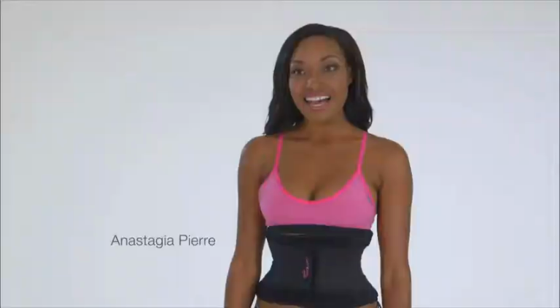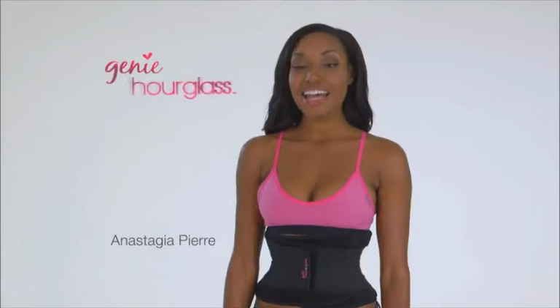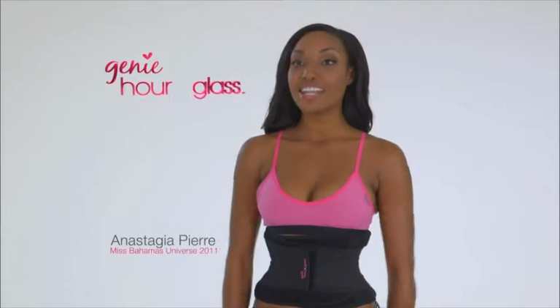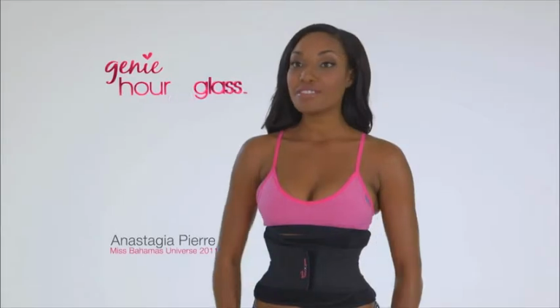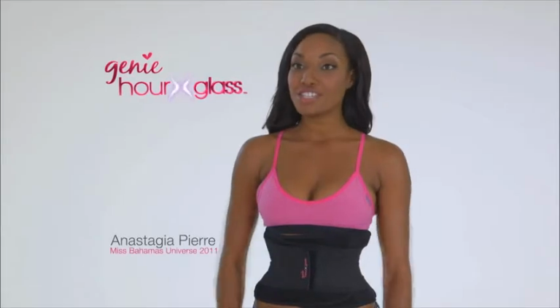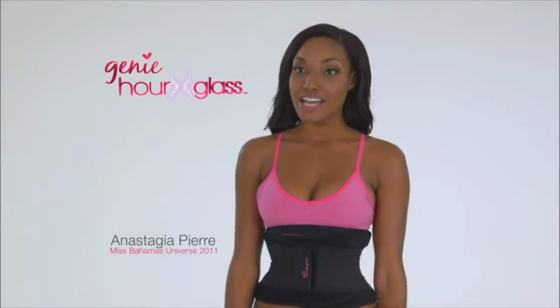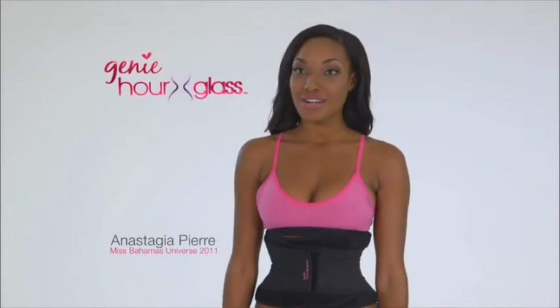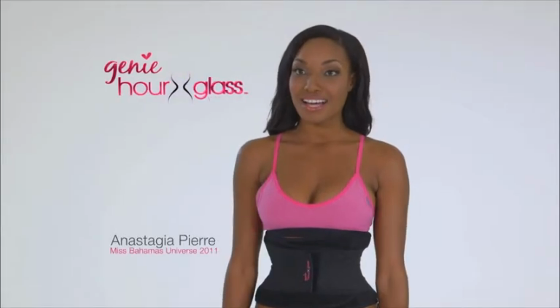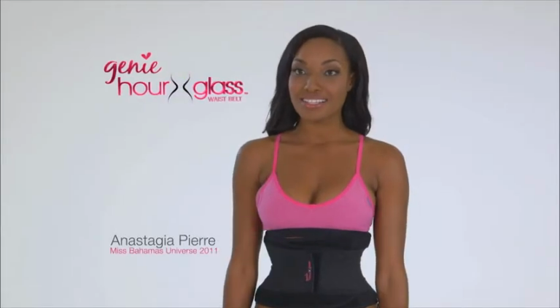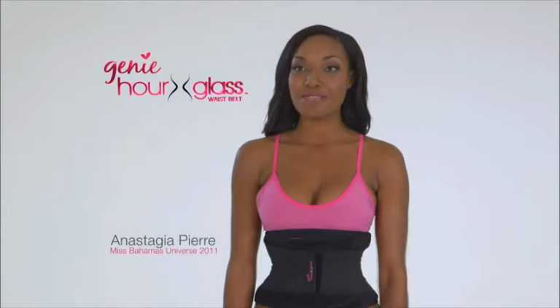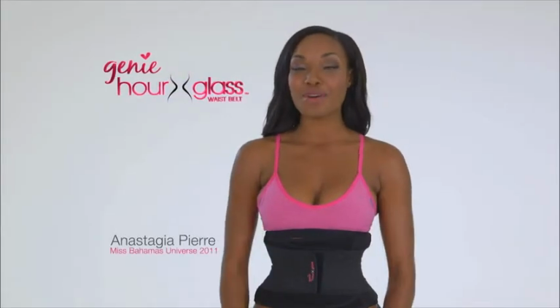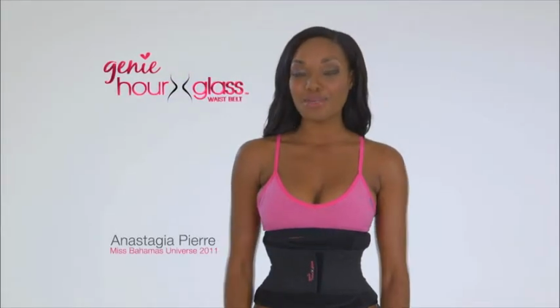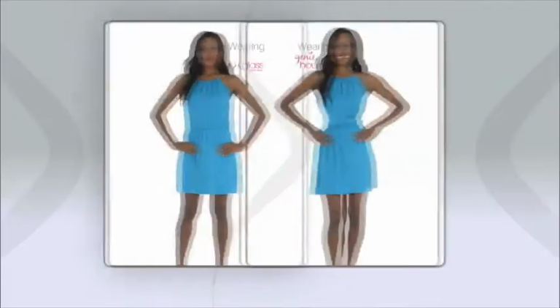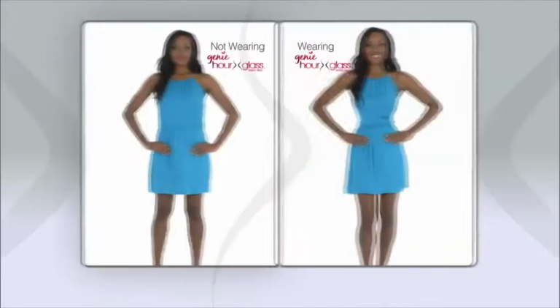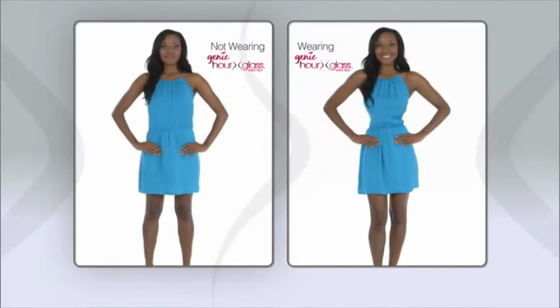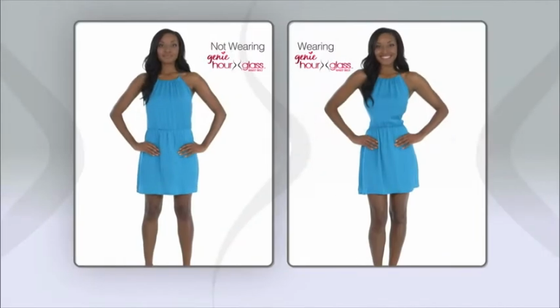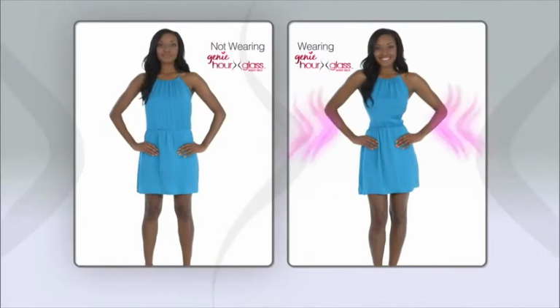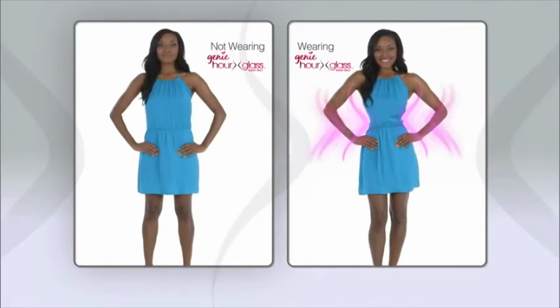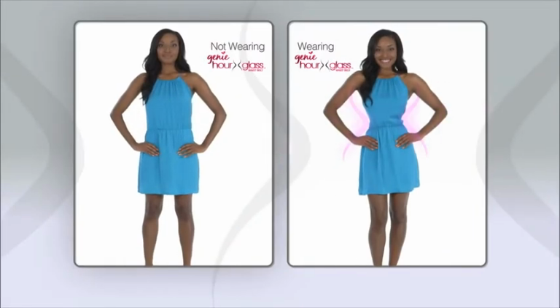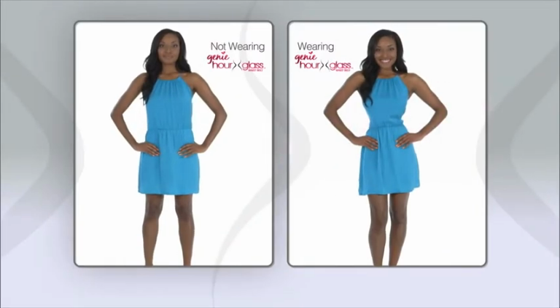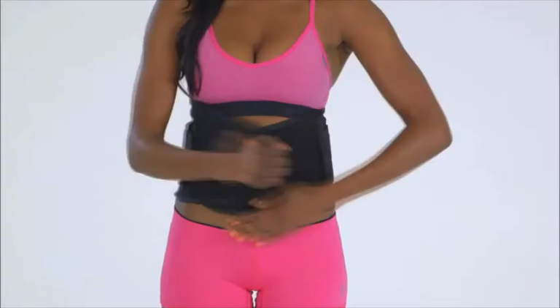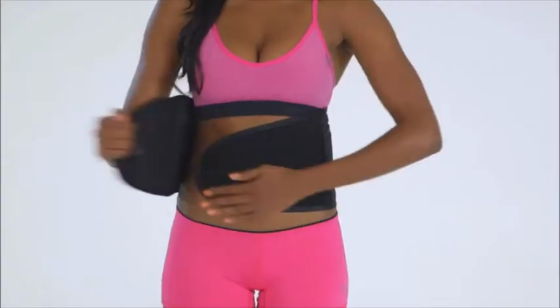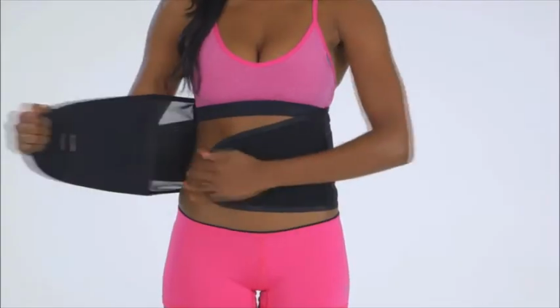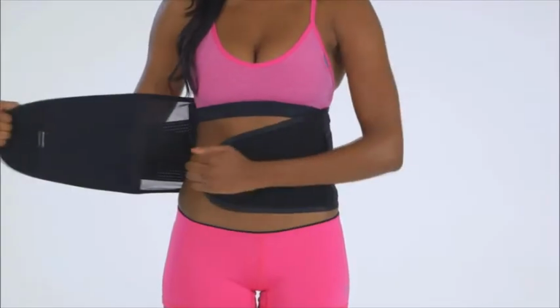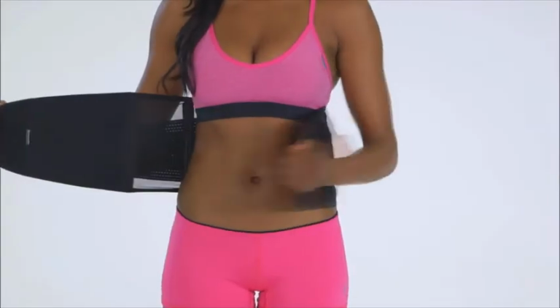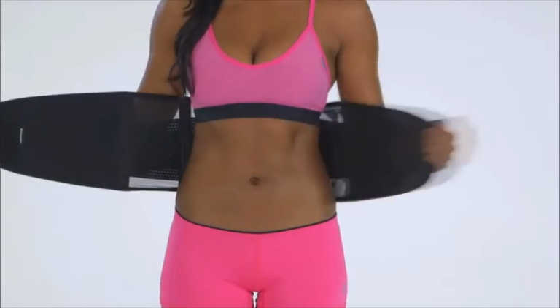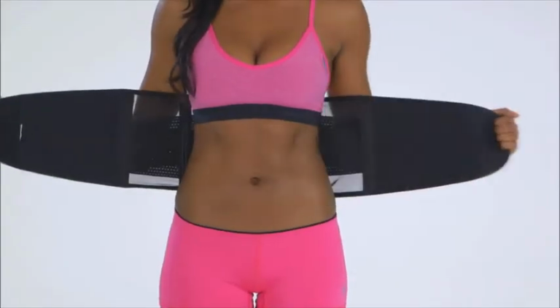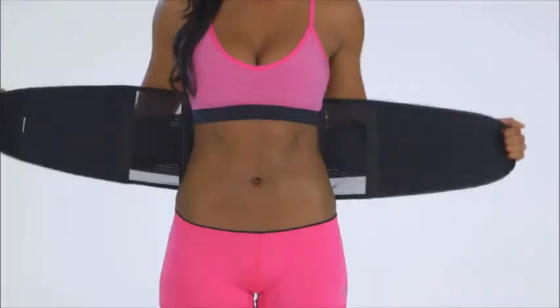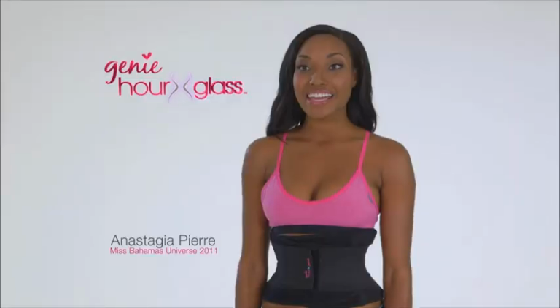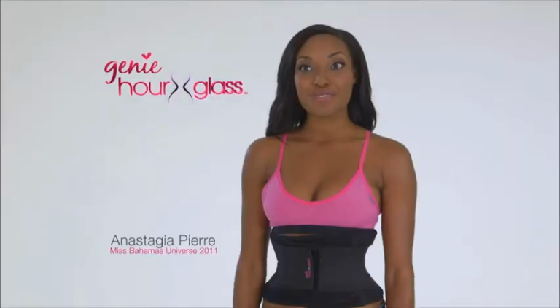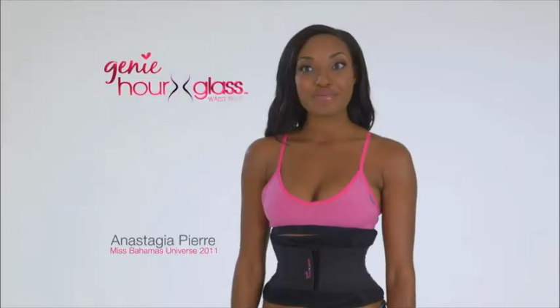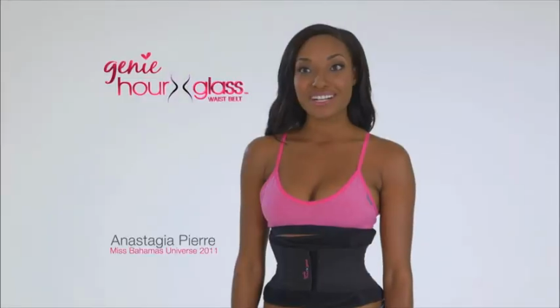The amazing waist training belt that instantly shapes and slims your waist into a perfect hourglass shape. I love the Genie Hourglass the most. I can wear it underneath my clothes, I can wear it when I'm working out, and it really works.